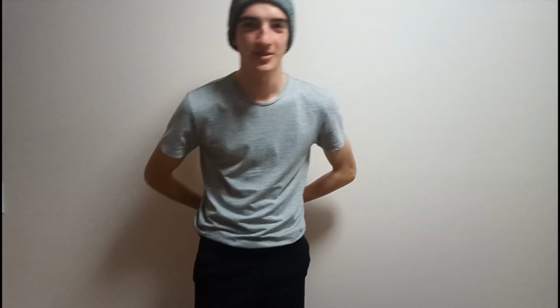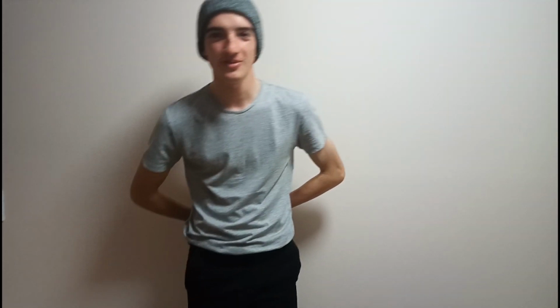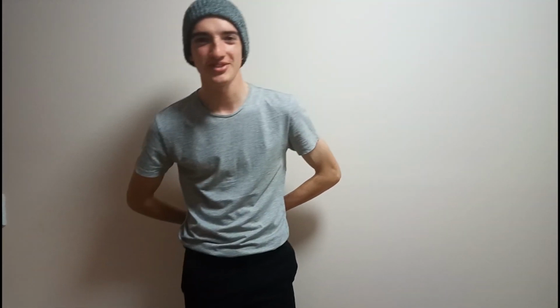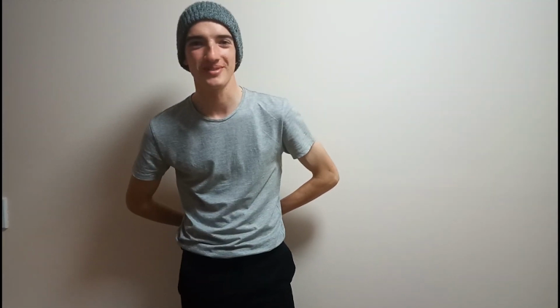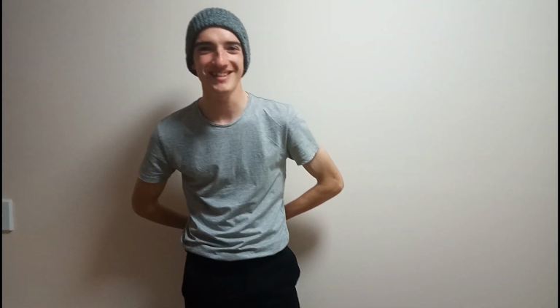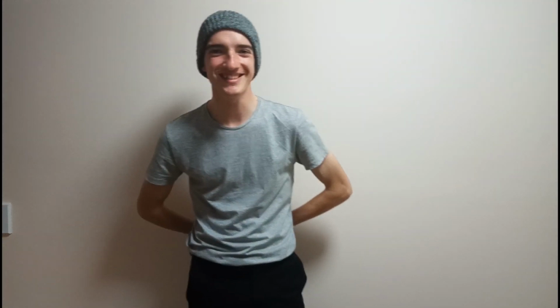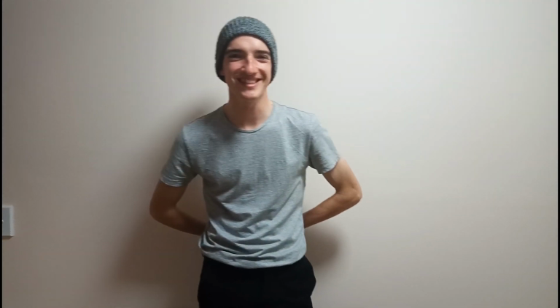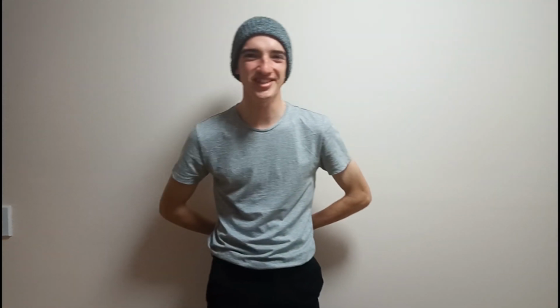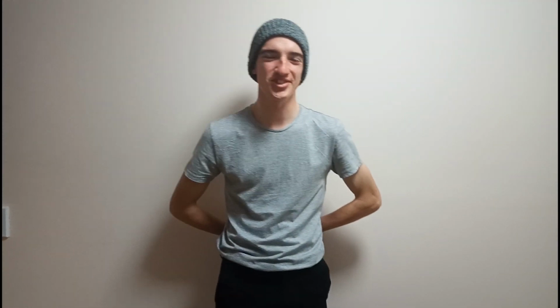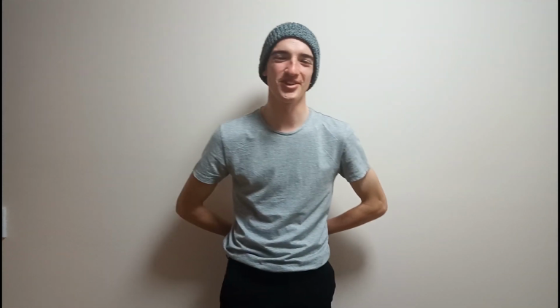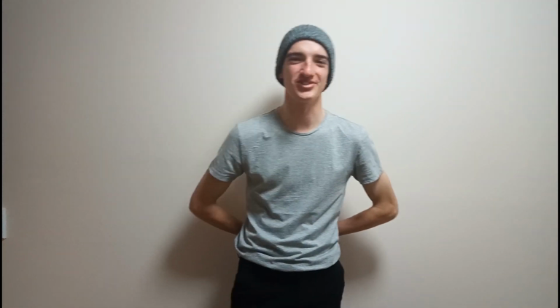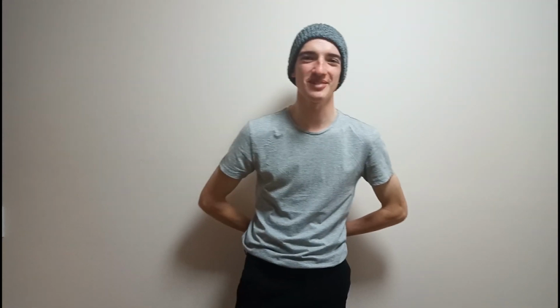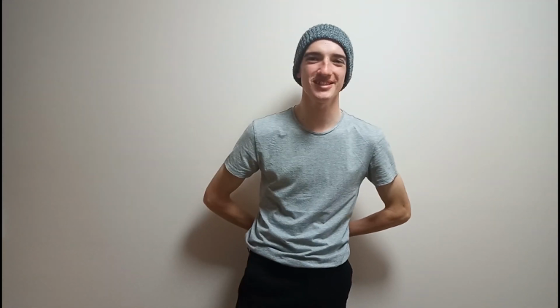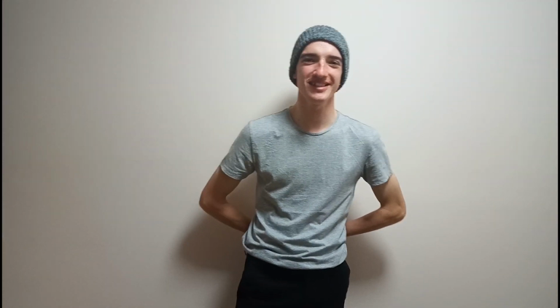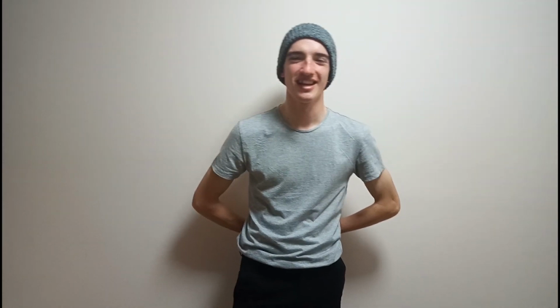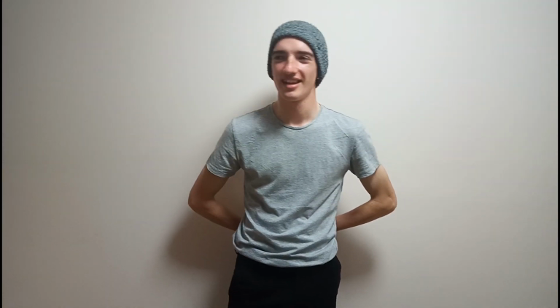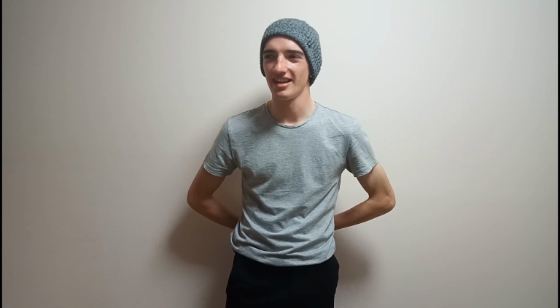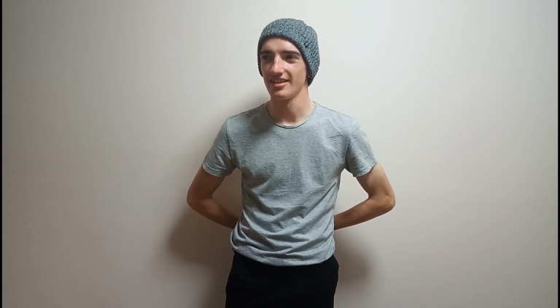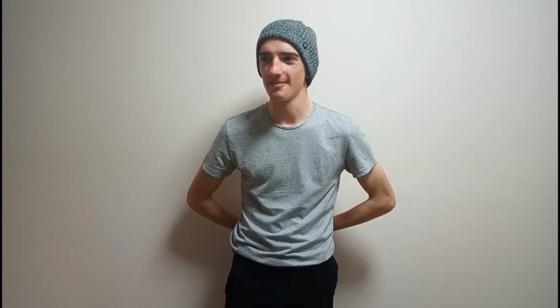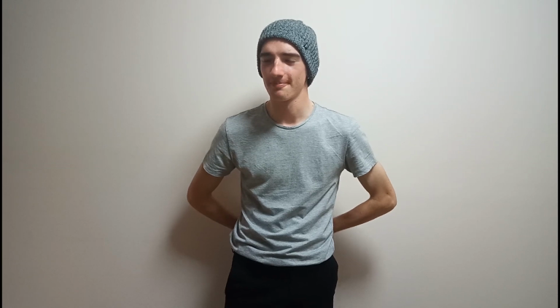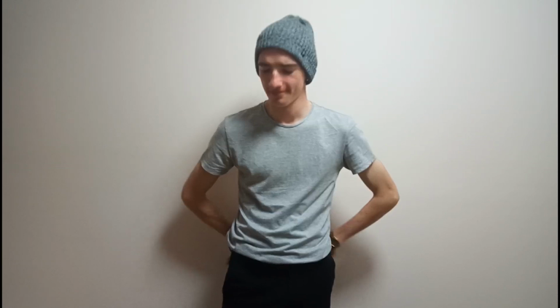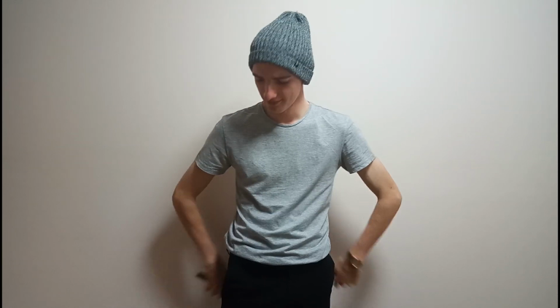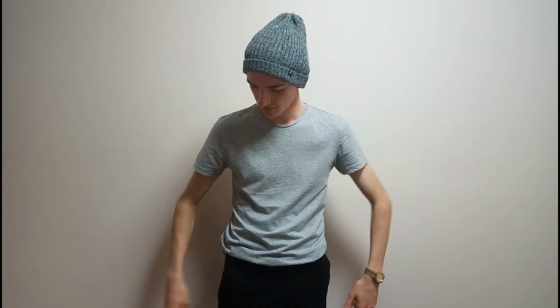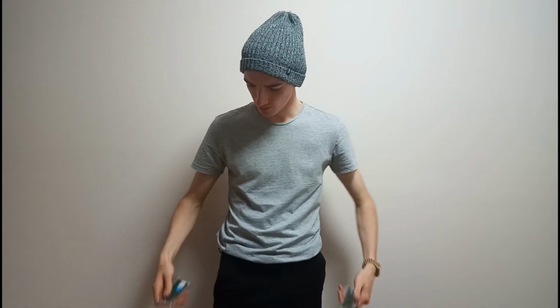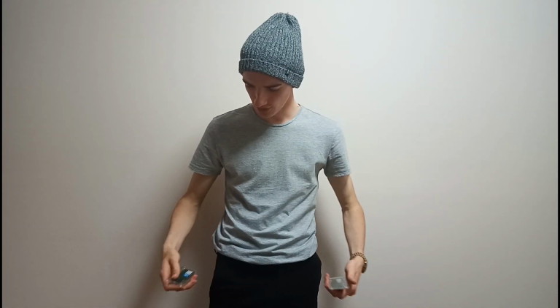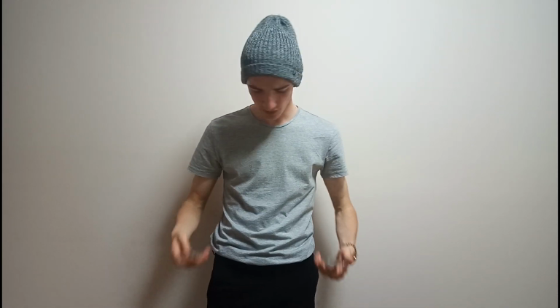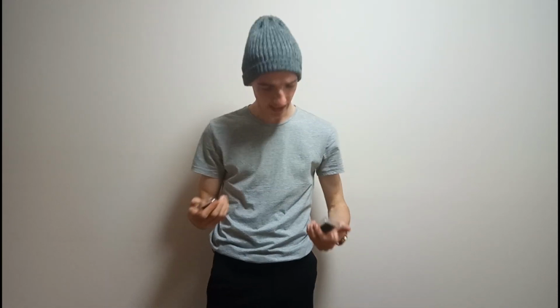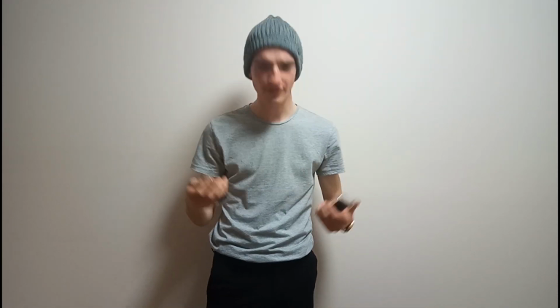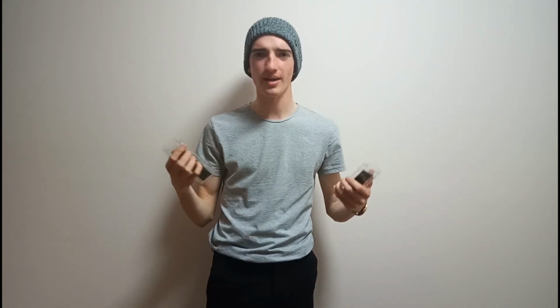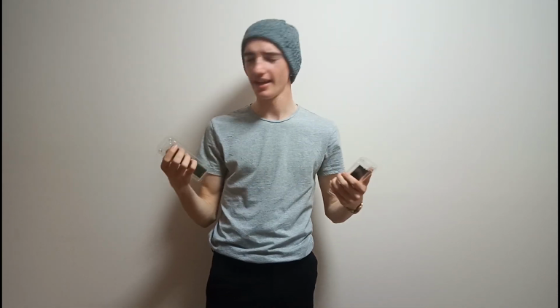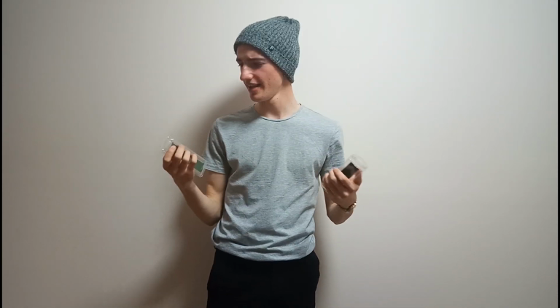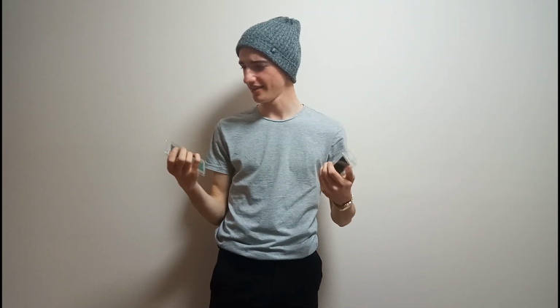What's up guys, it's Jularis James here, and what do I have in my hand?